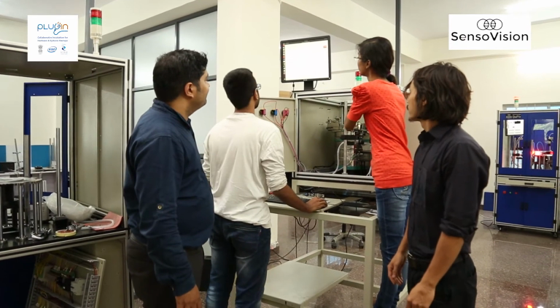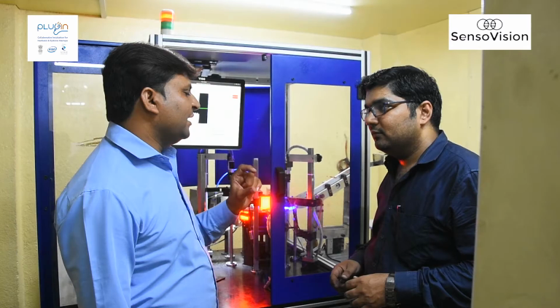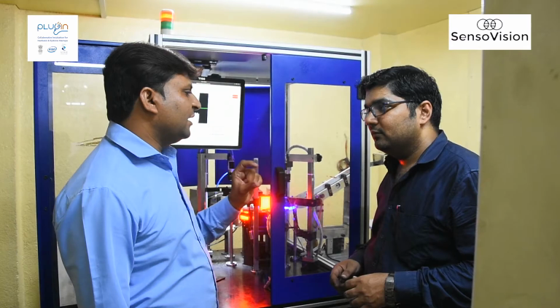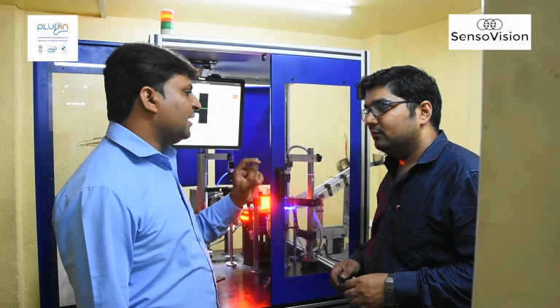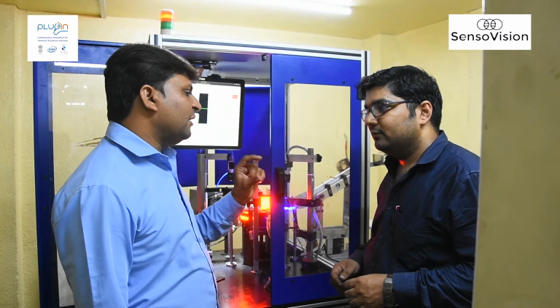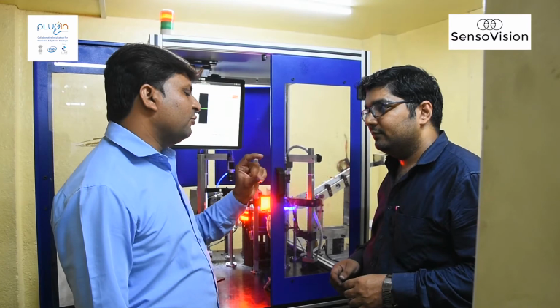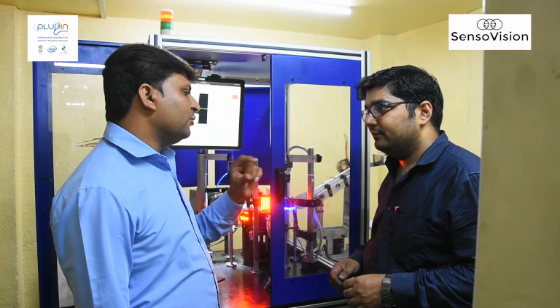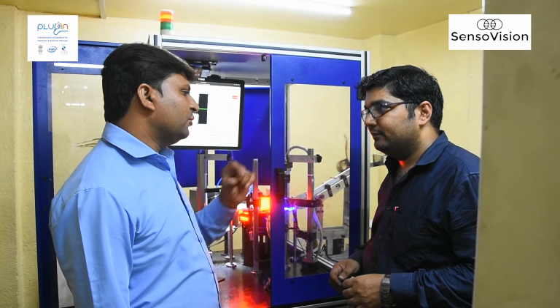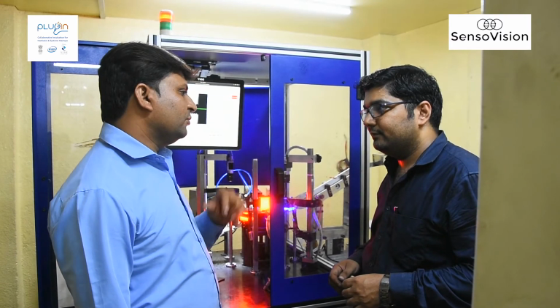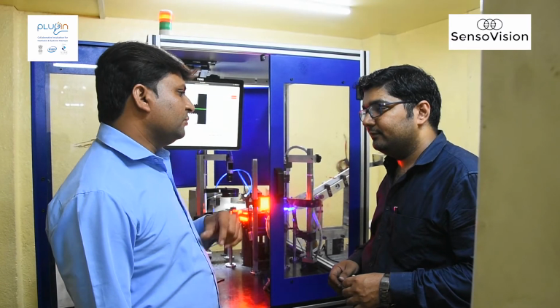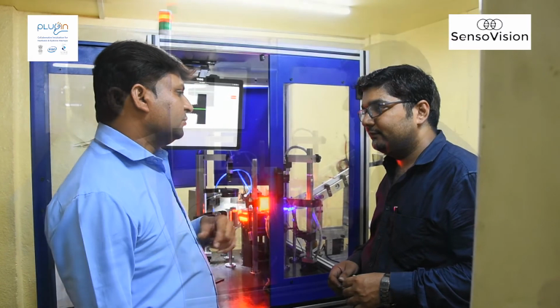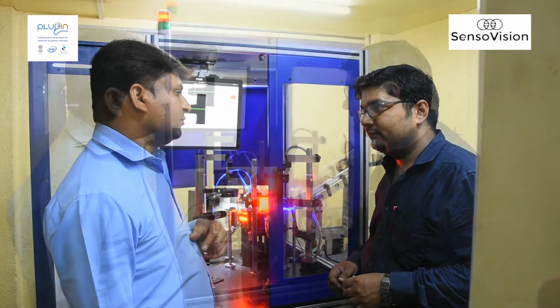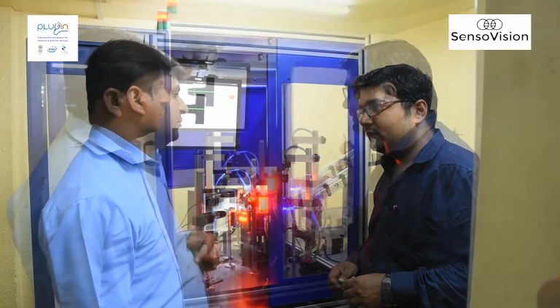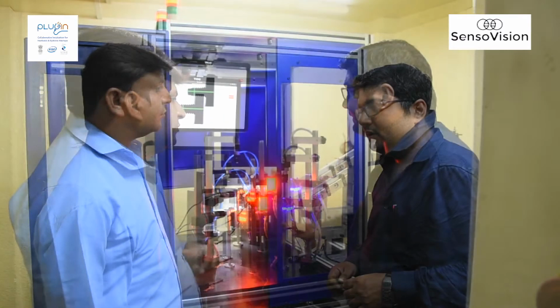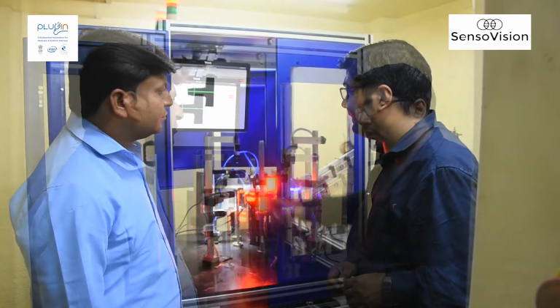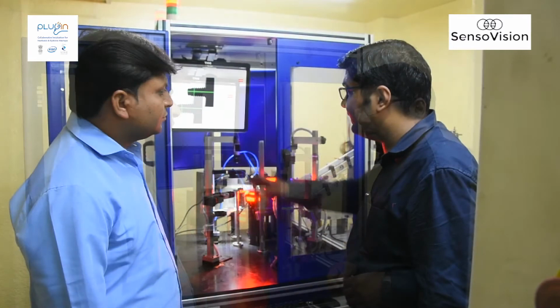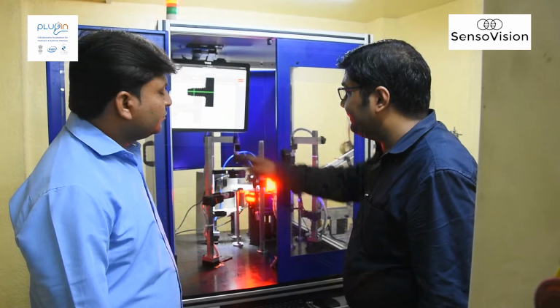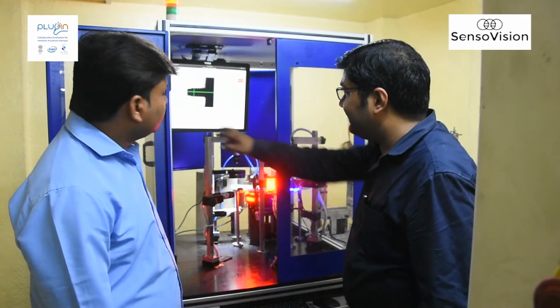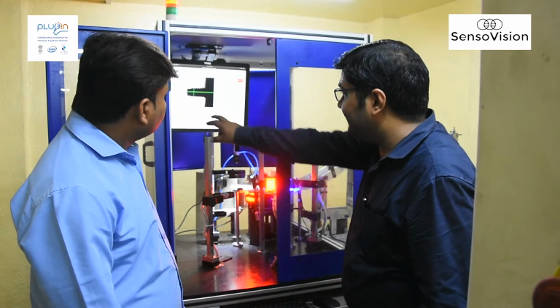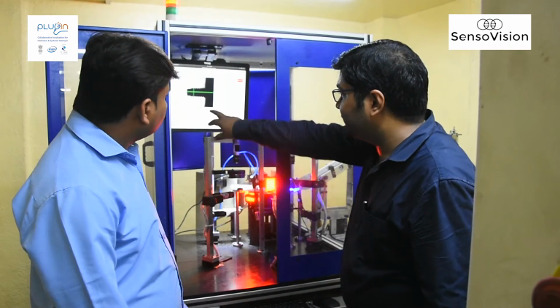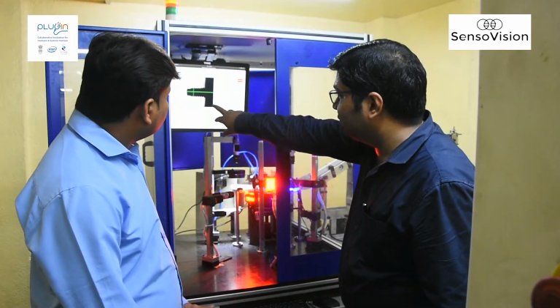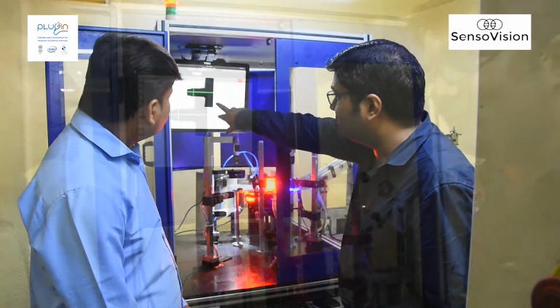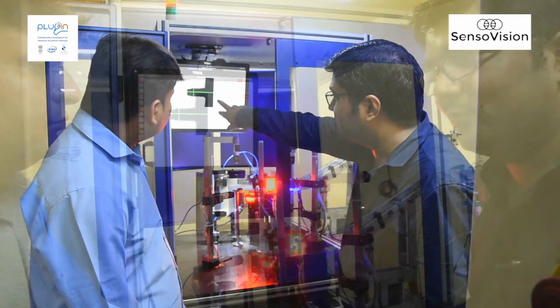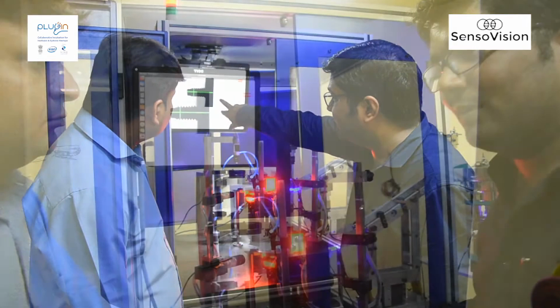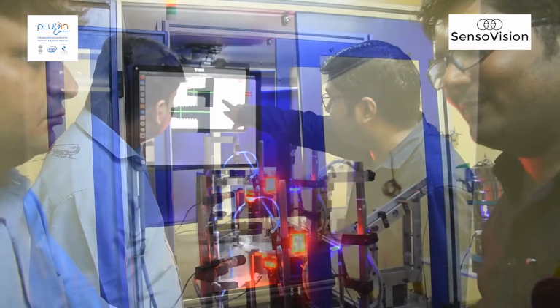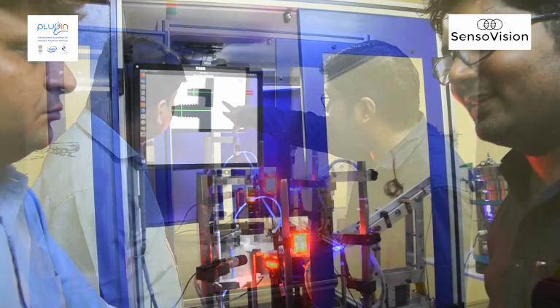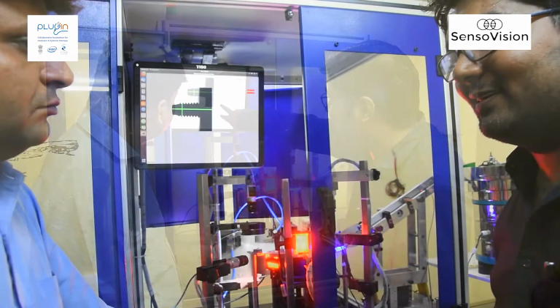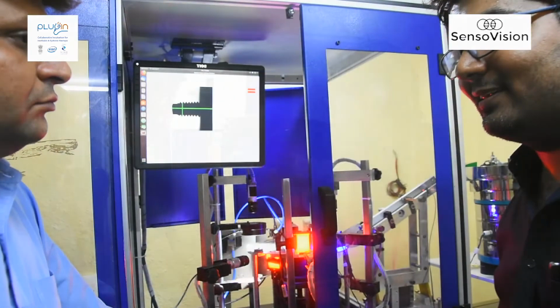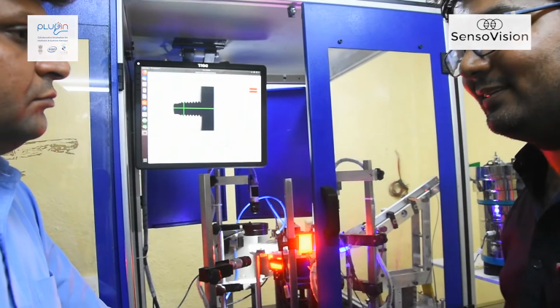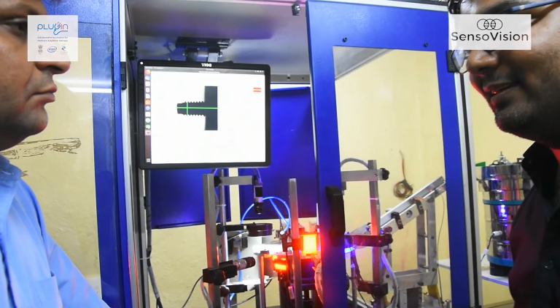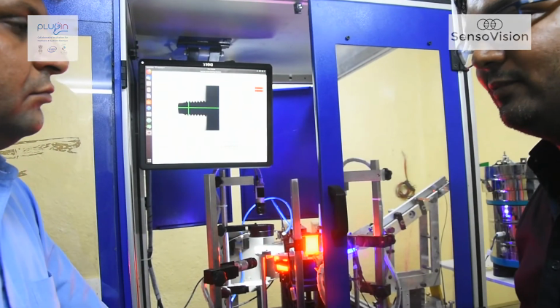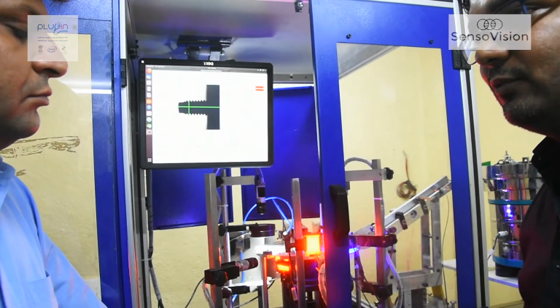I started working with them in 2016 and have been a repeat customer ever since.